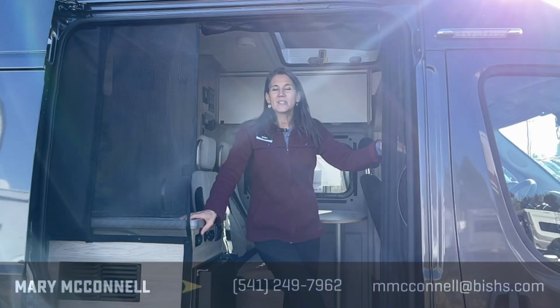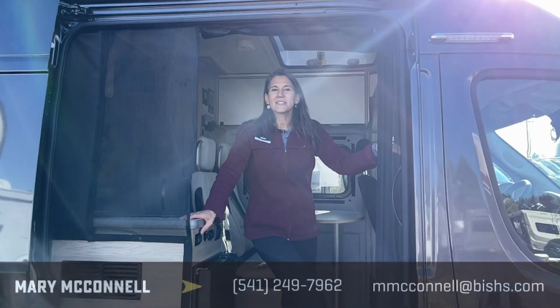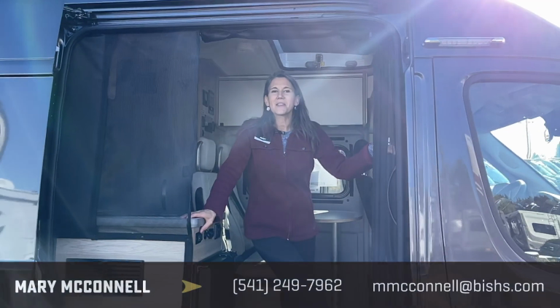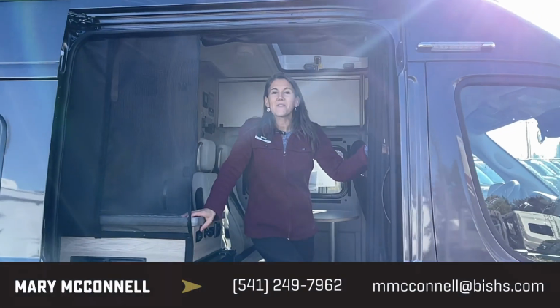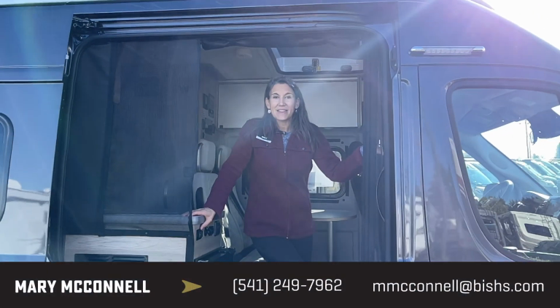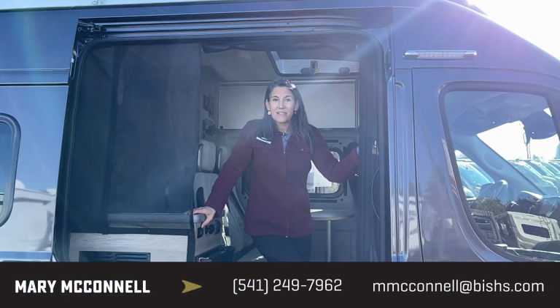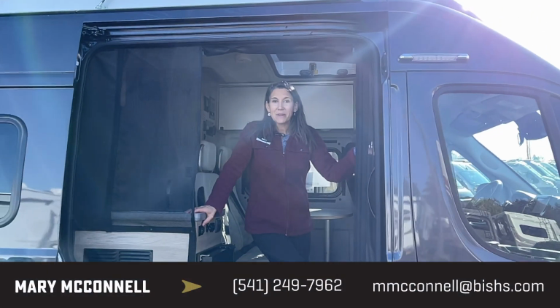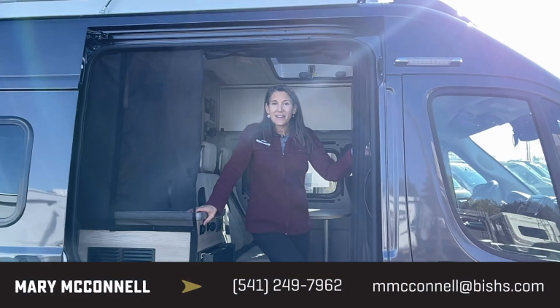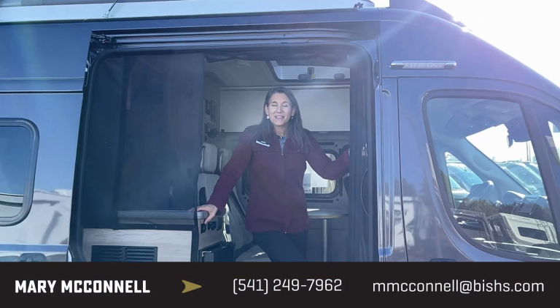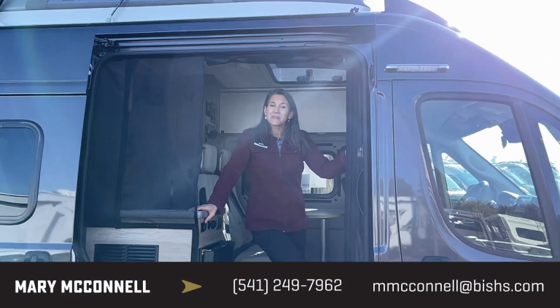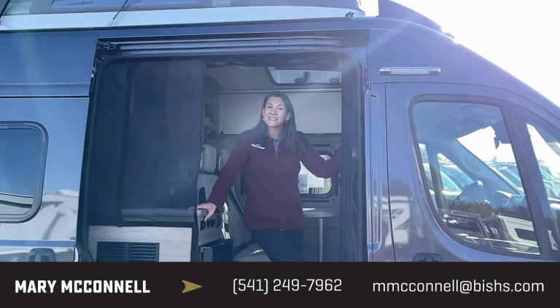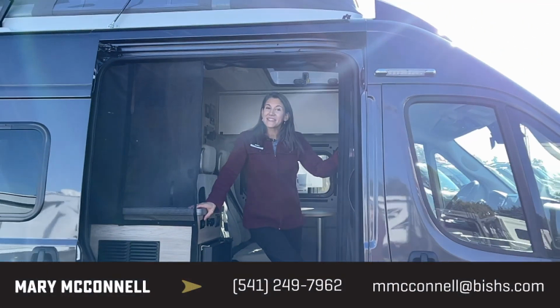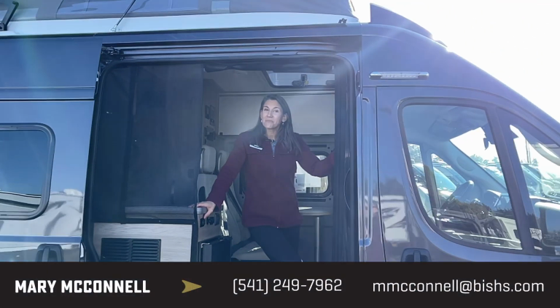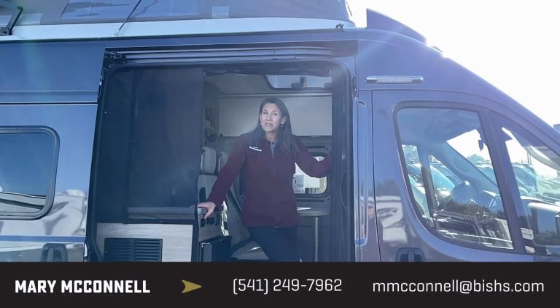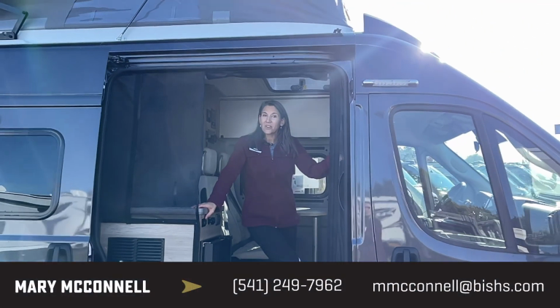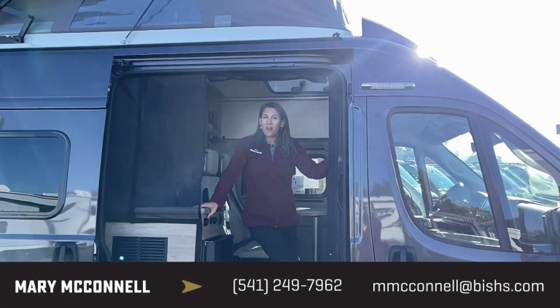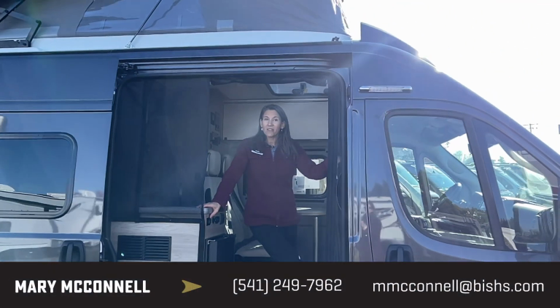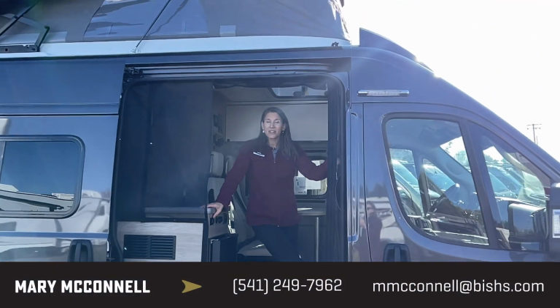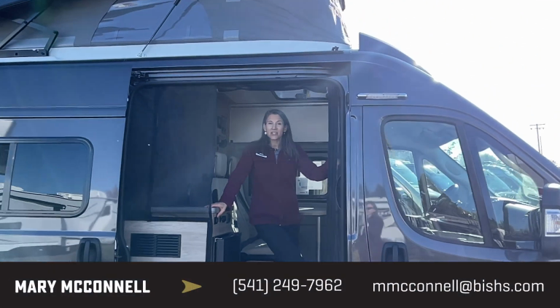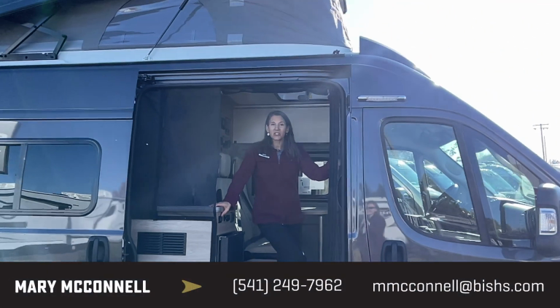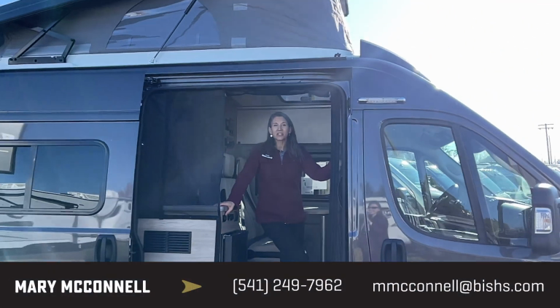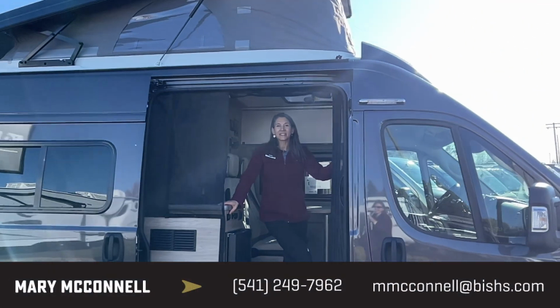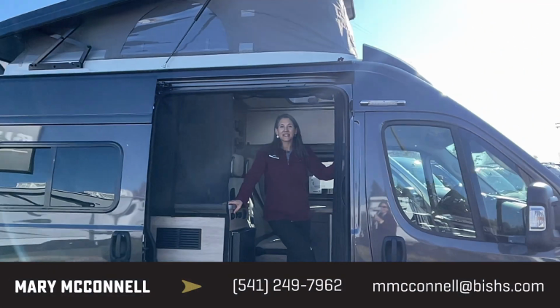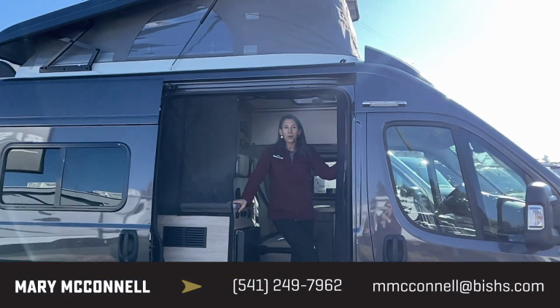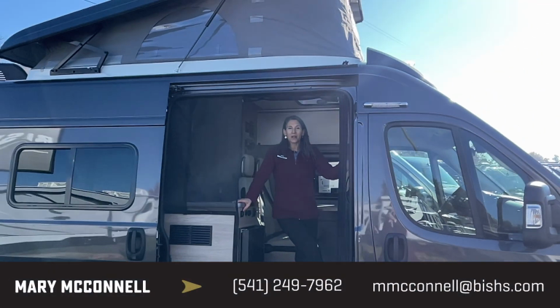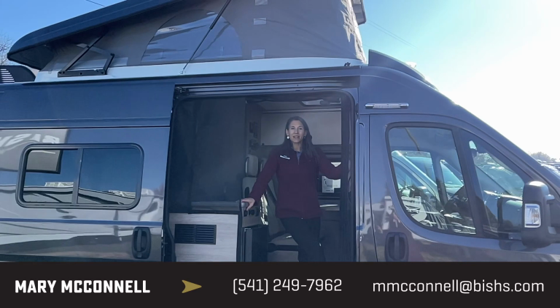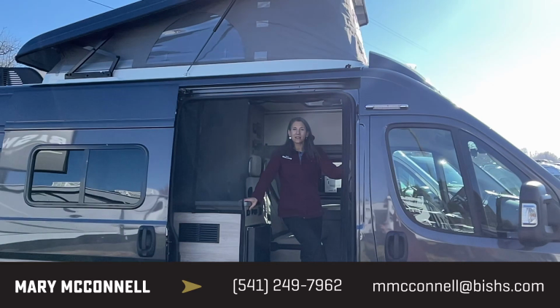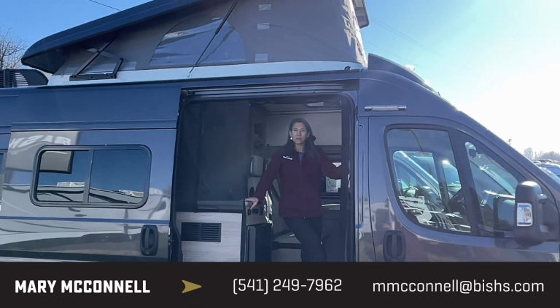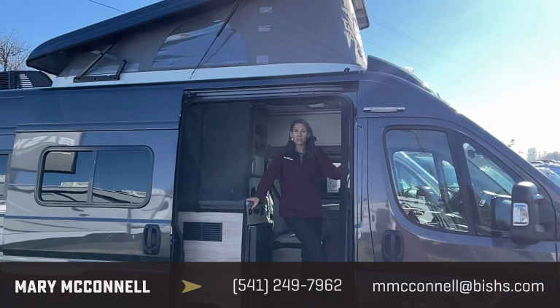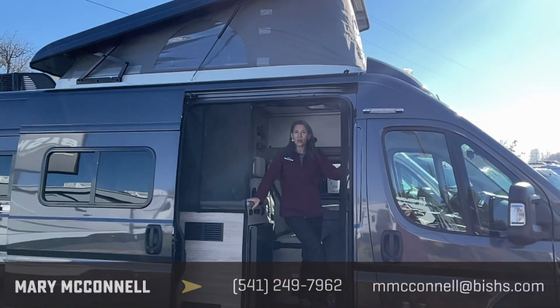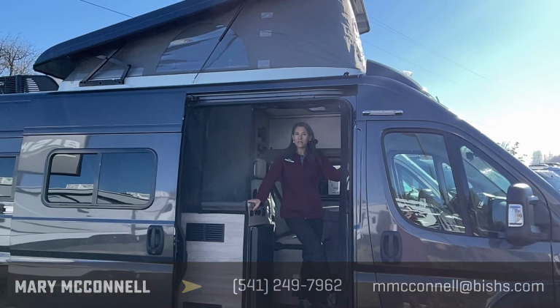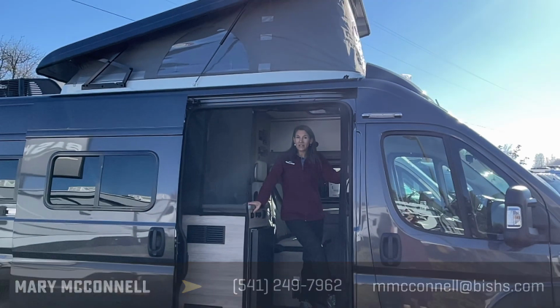This is Van Life Mary — please give me a call here in Junction City, Oregon at Bish's RV.